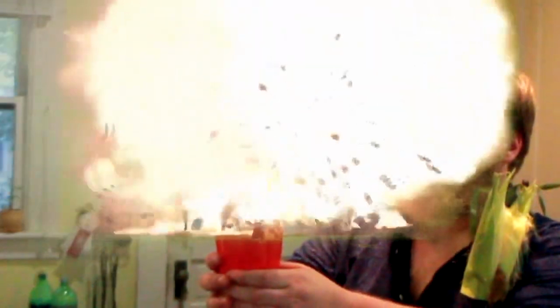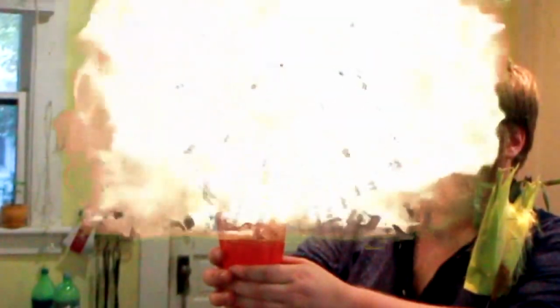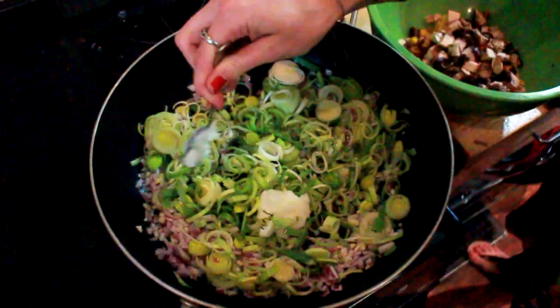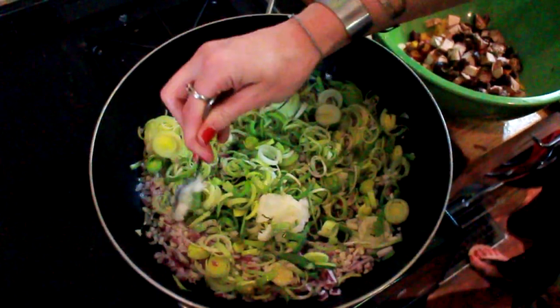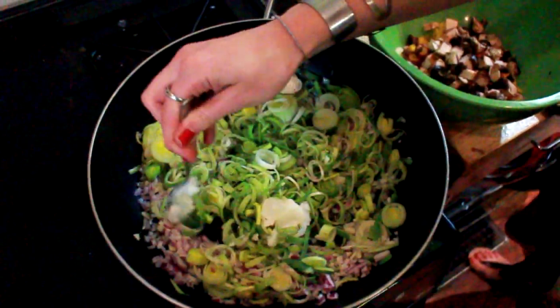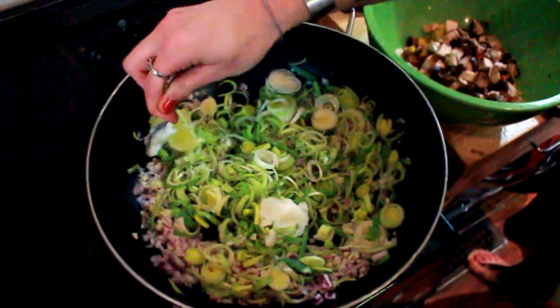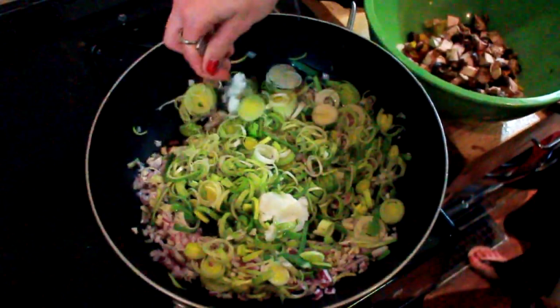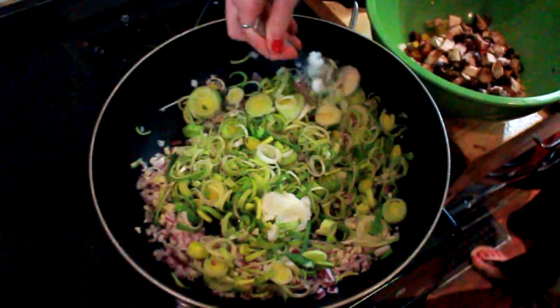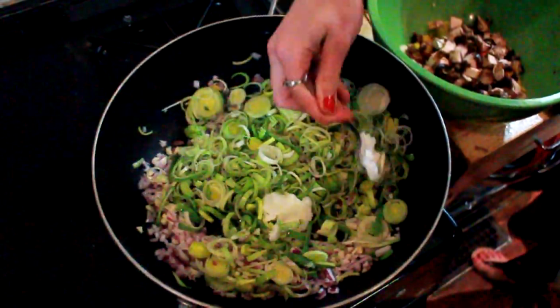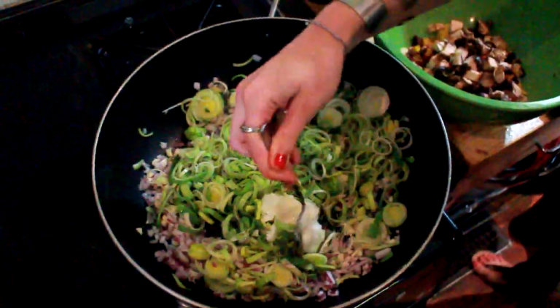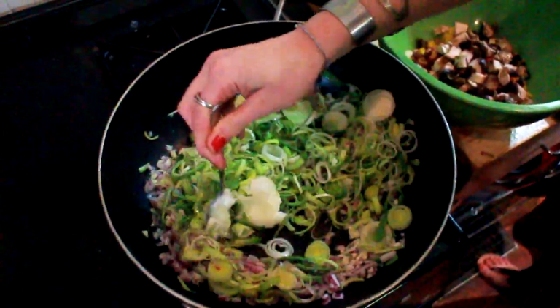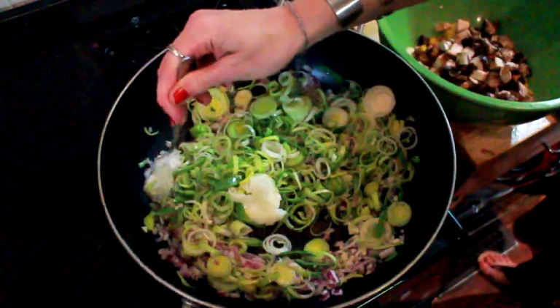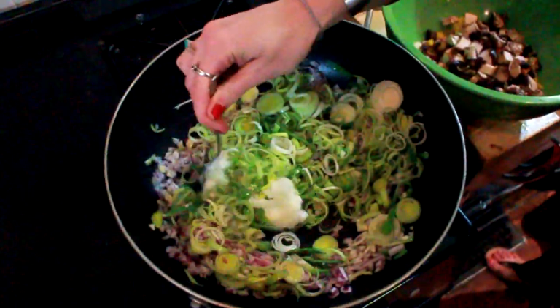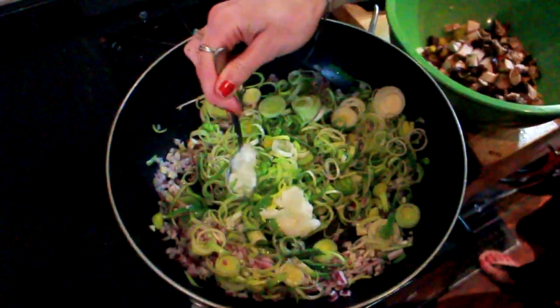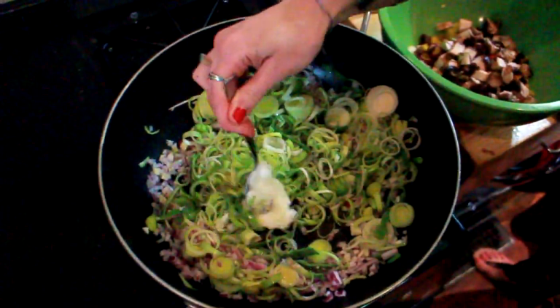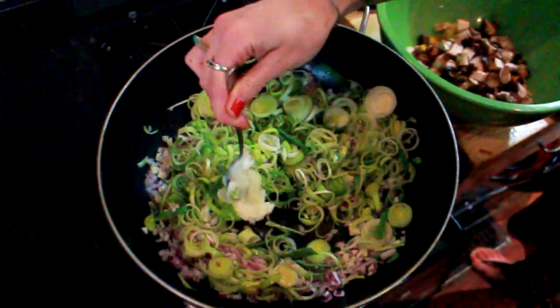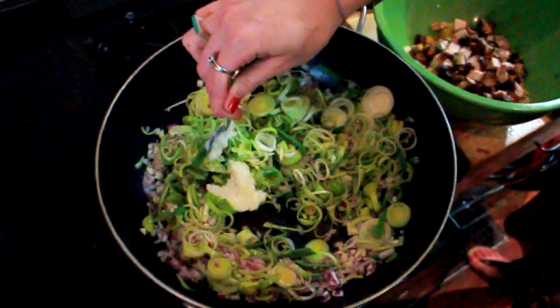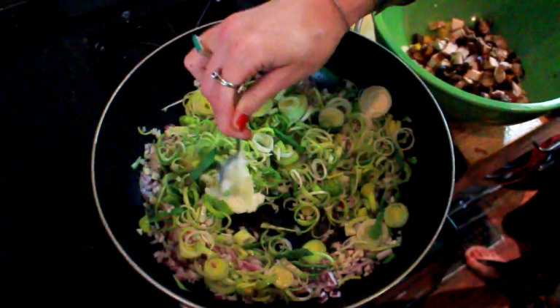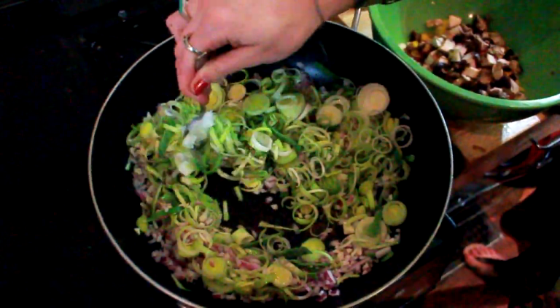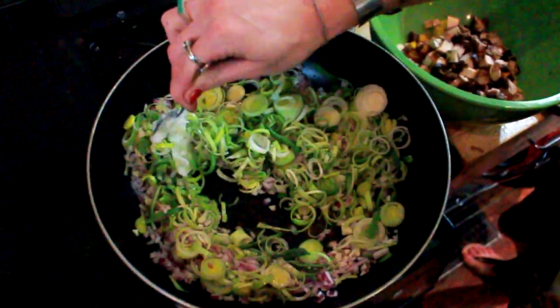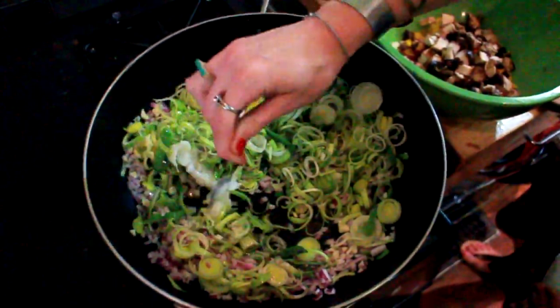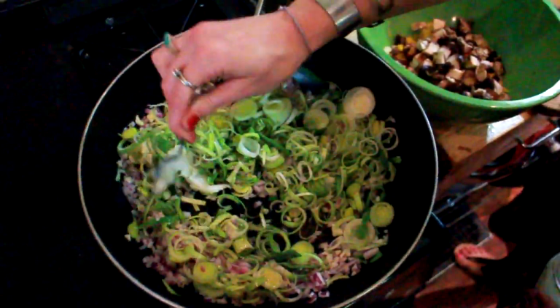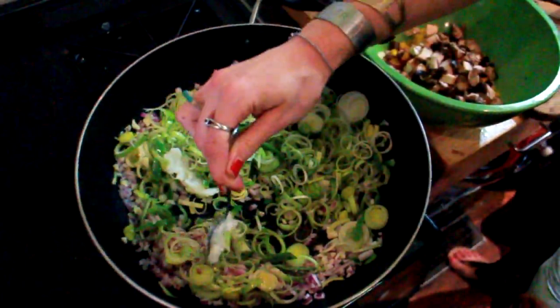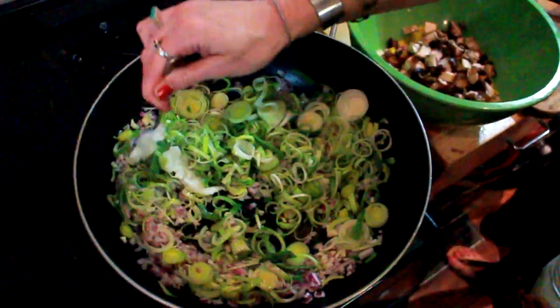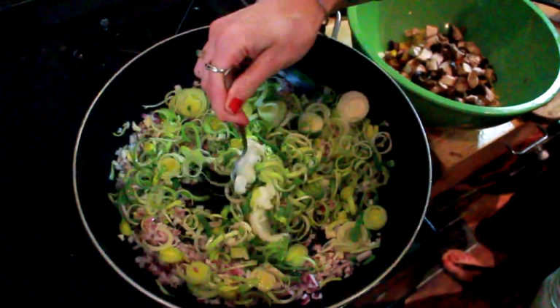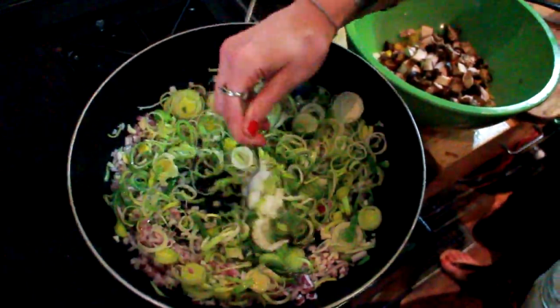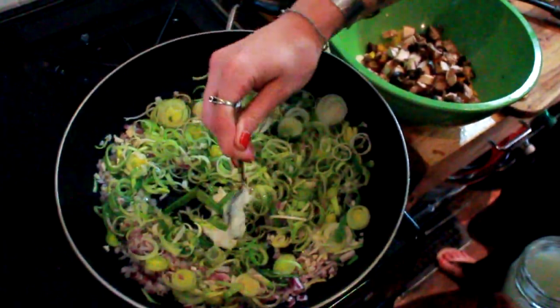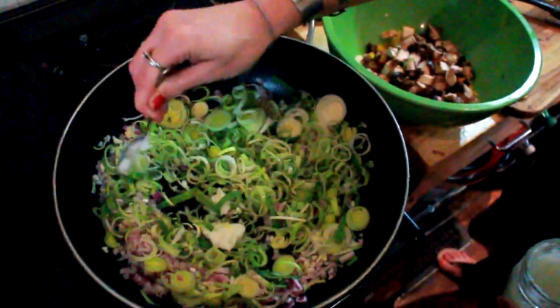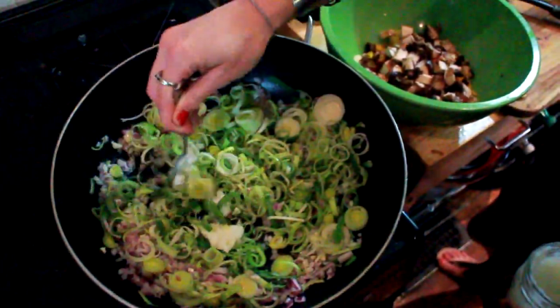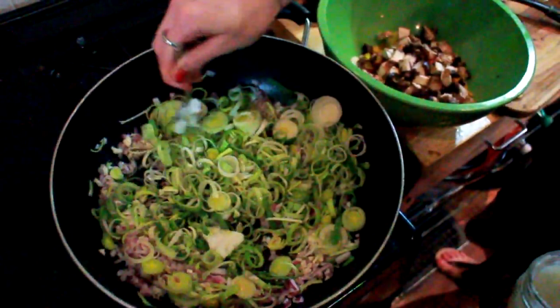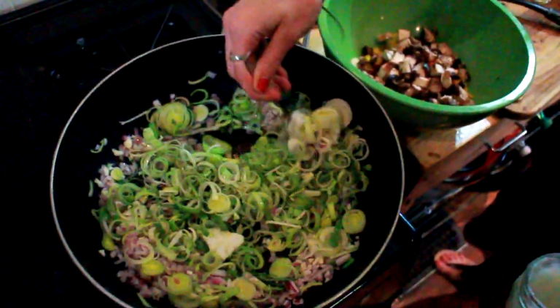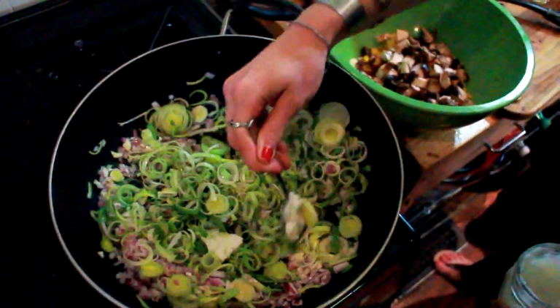We're going to make quite a bit of this veggie adobo mix, so don't be stingy with your oil.